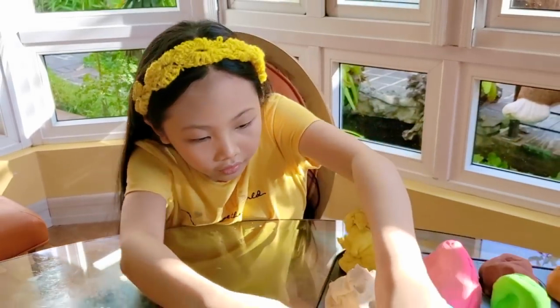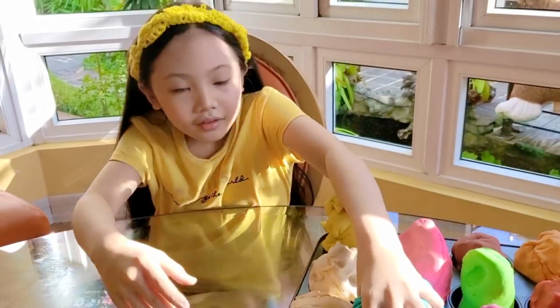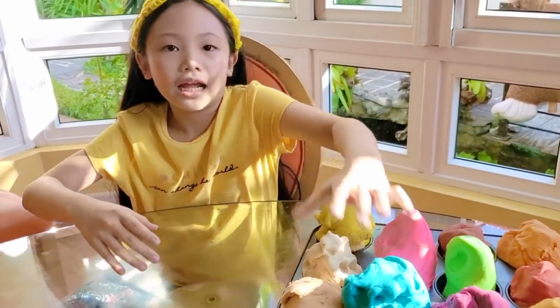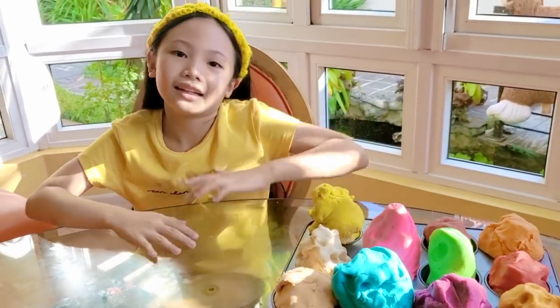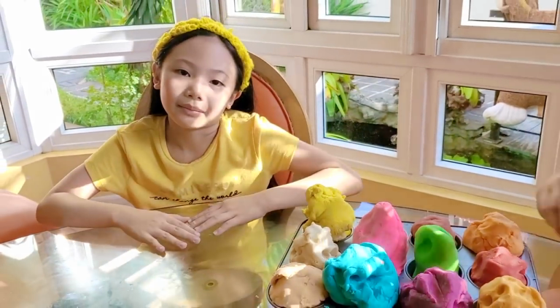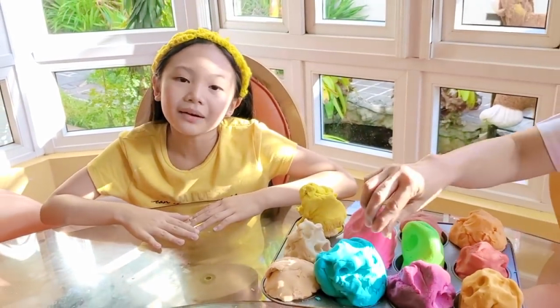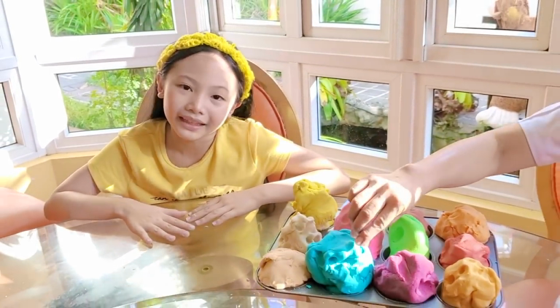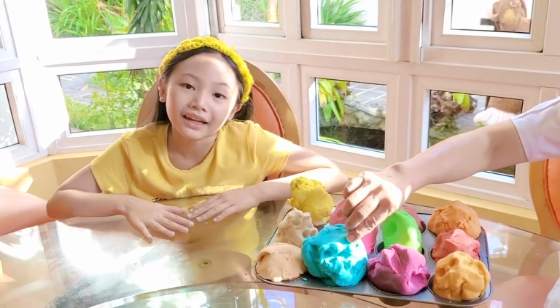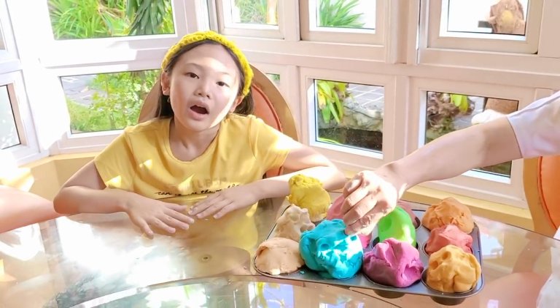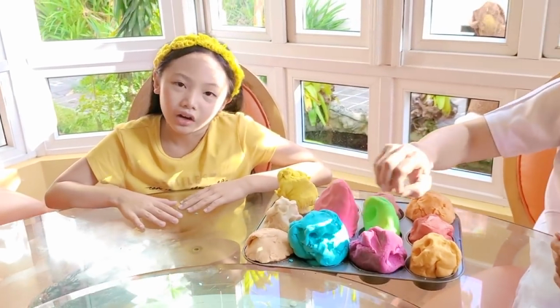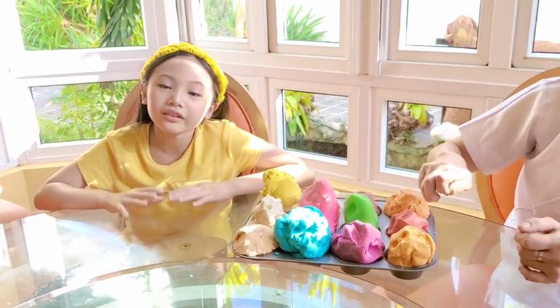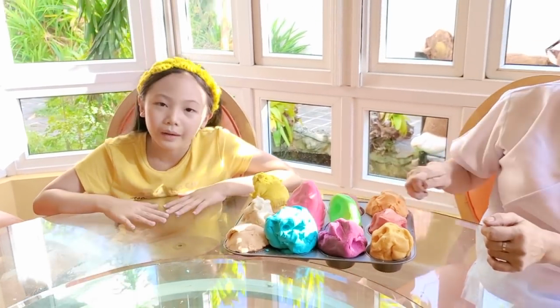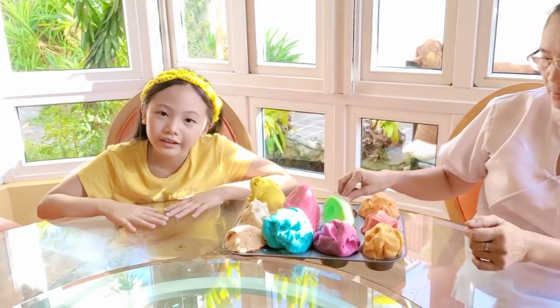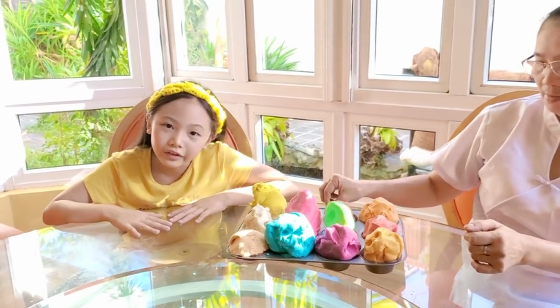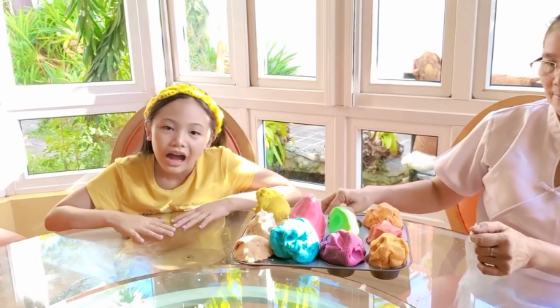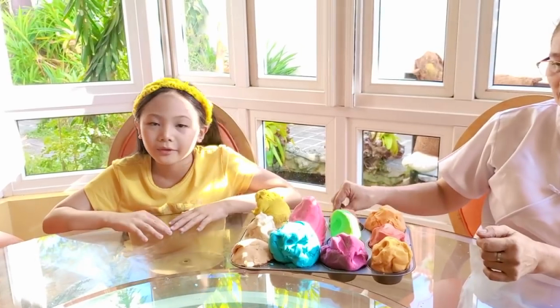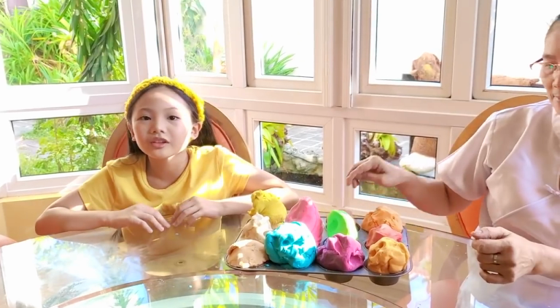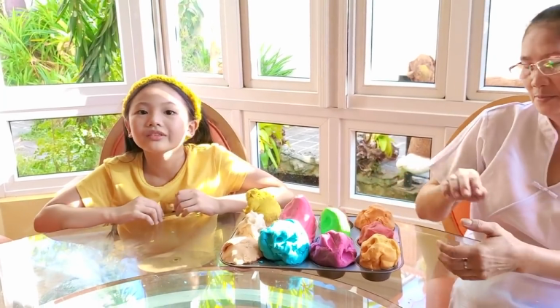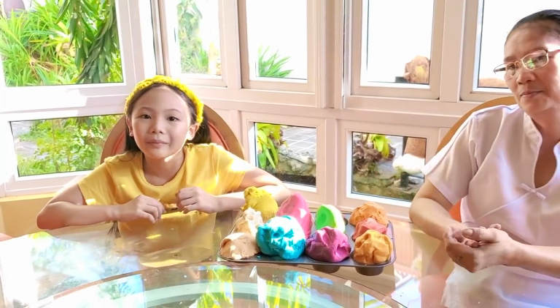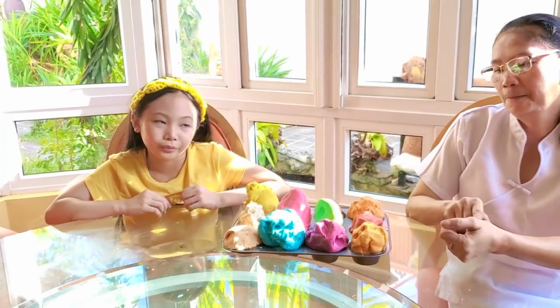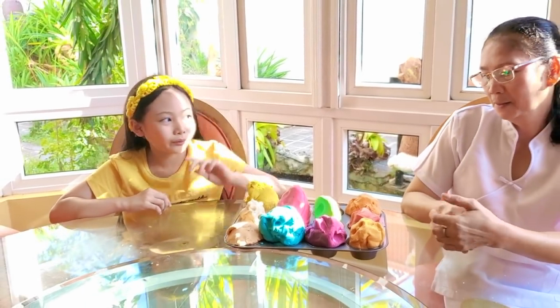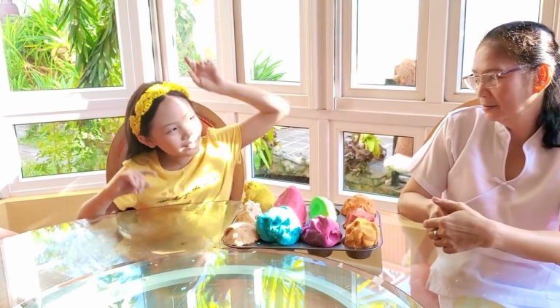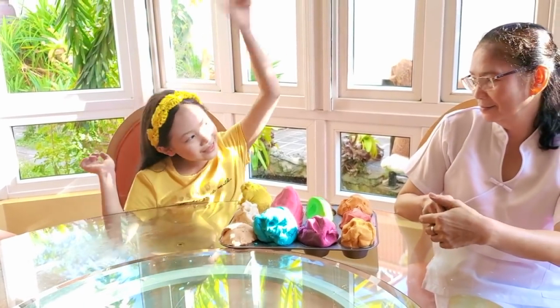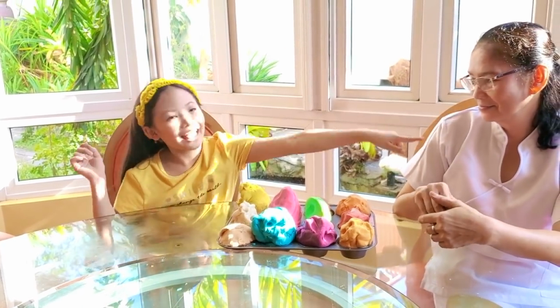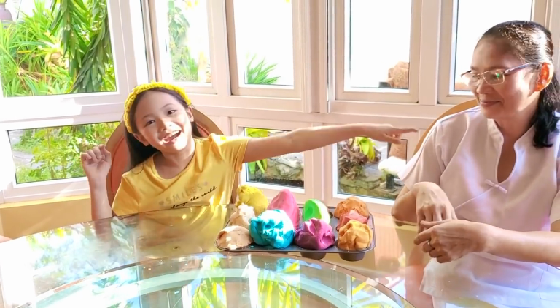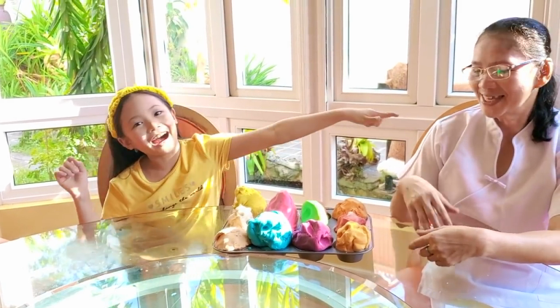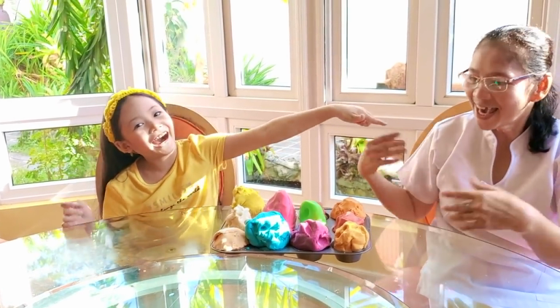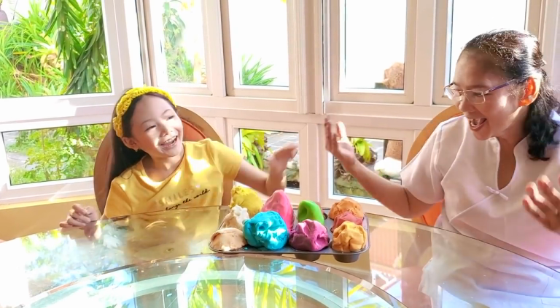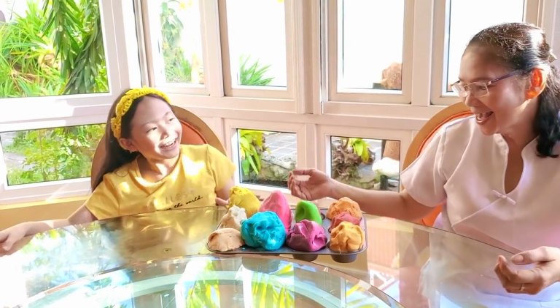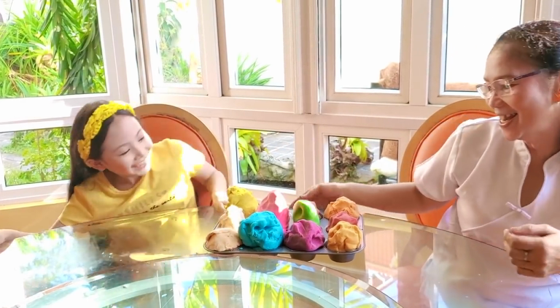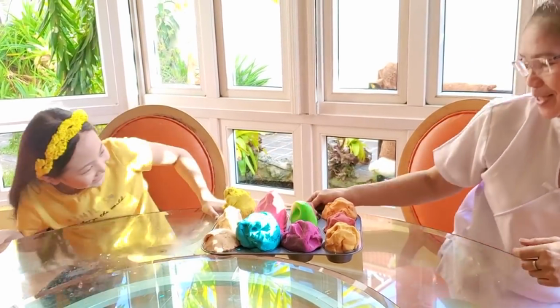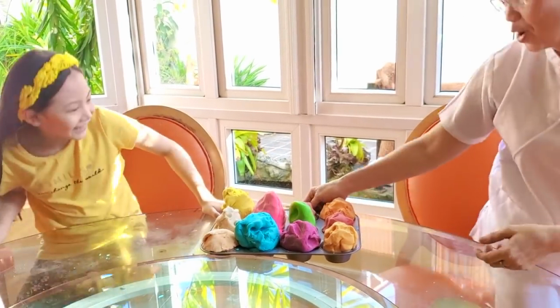Now that I'm done making a lot of Play-Doh, I'm going to do some artwork with Nana! Yay! Let's go!